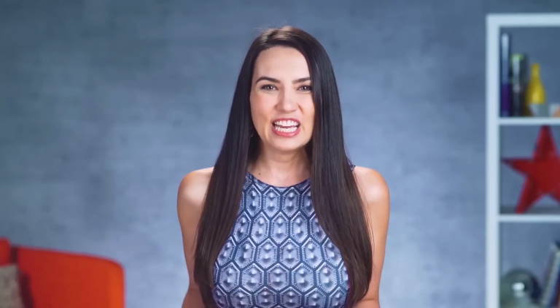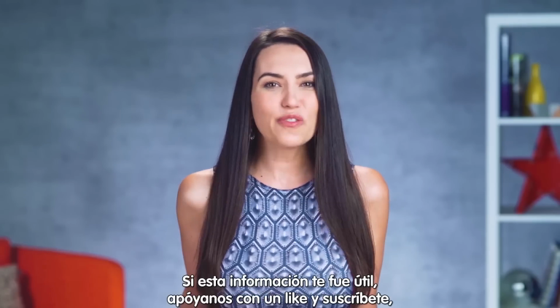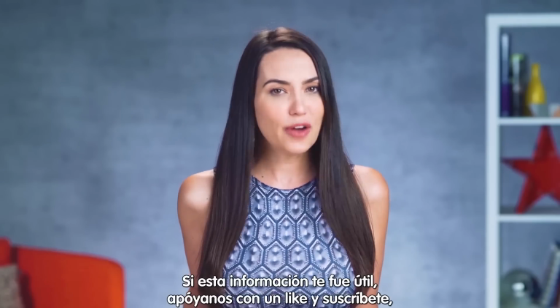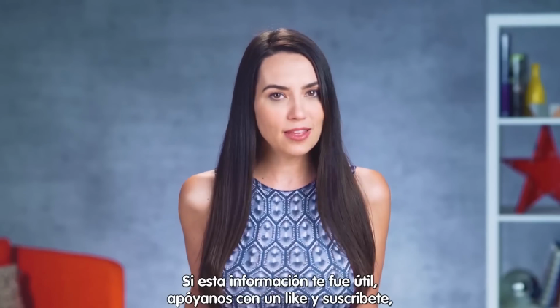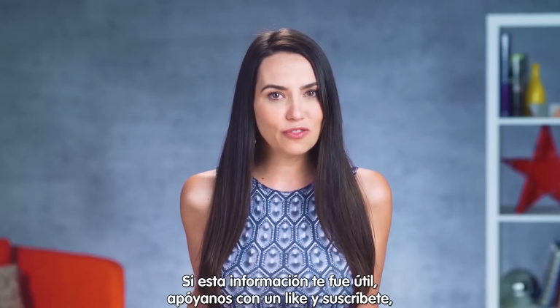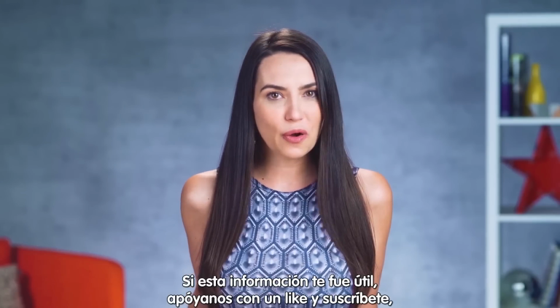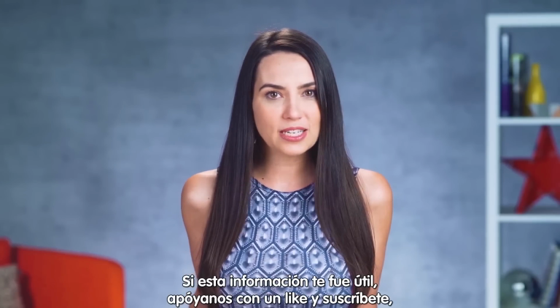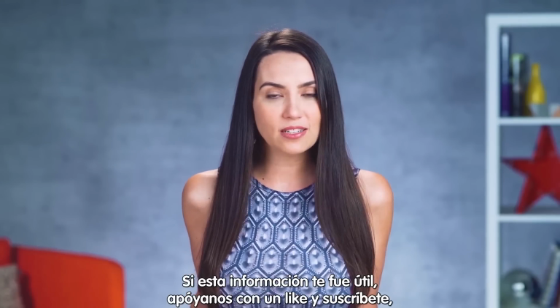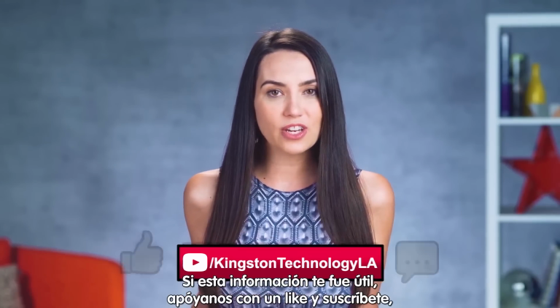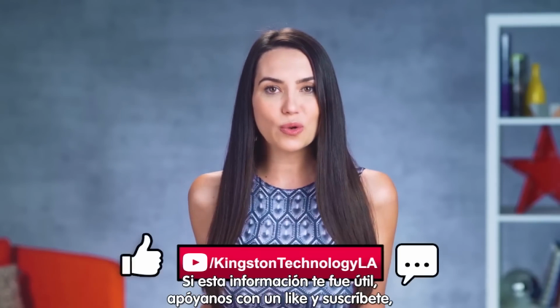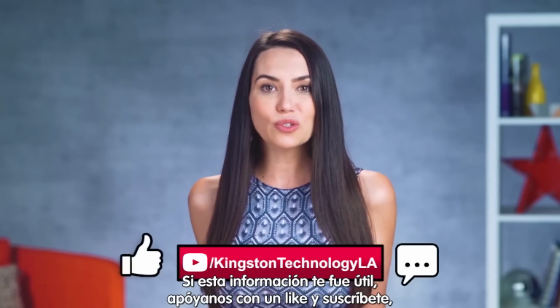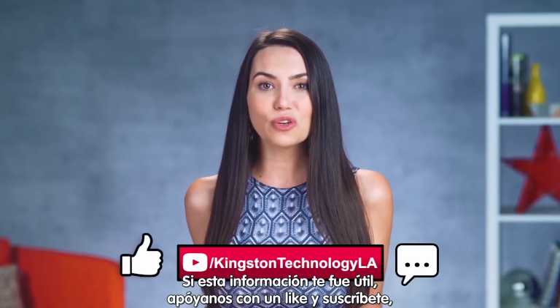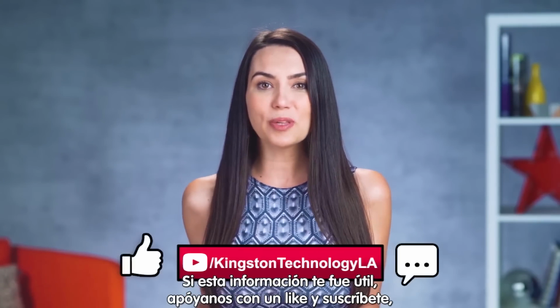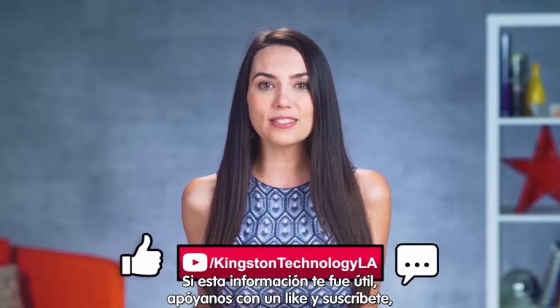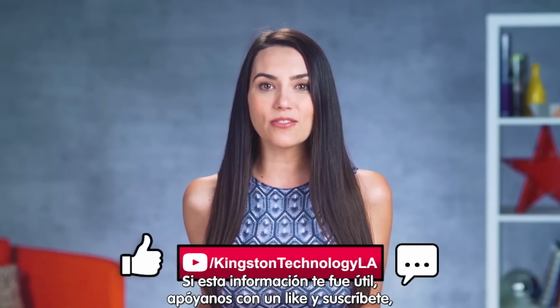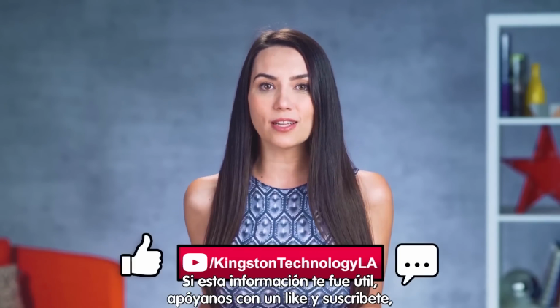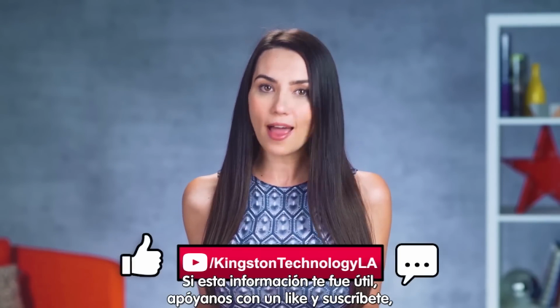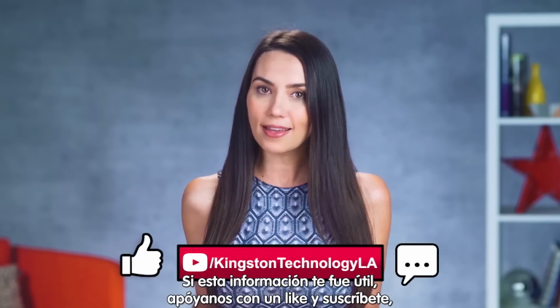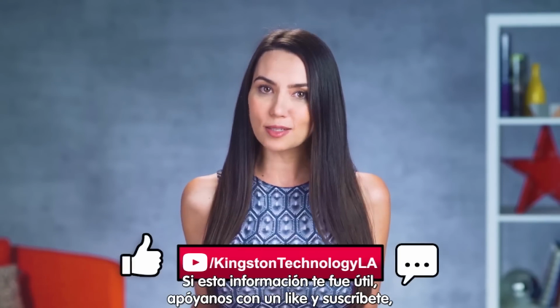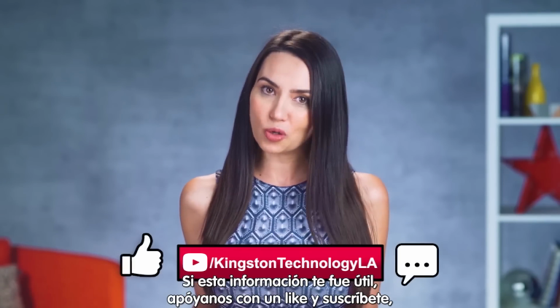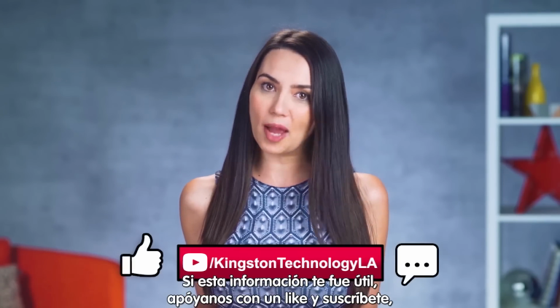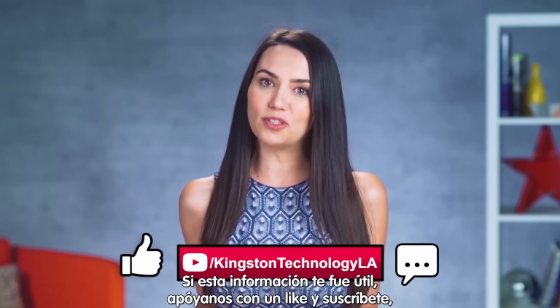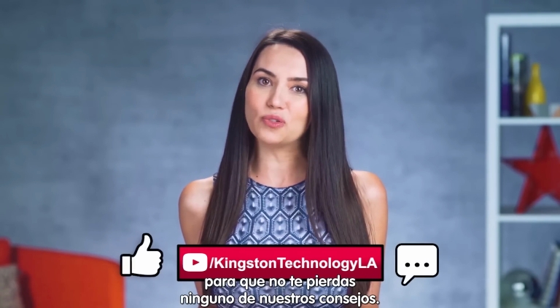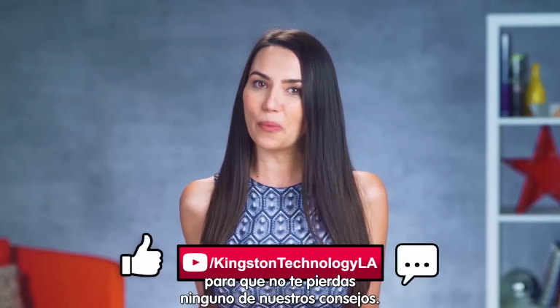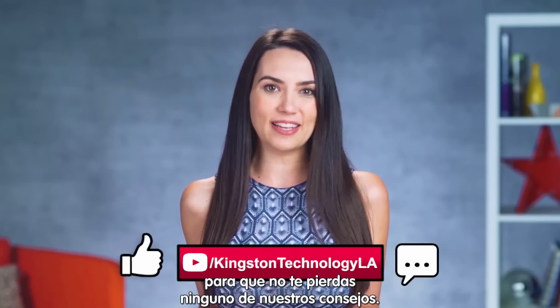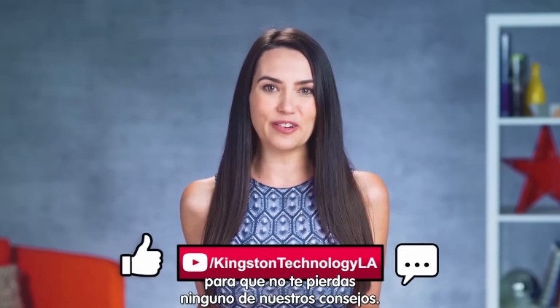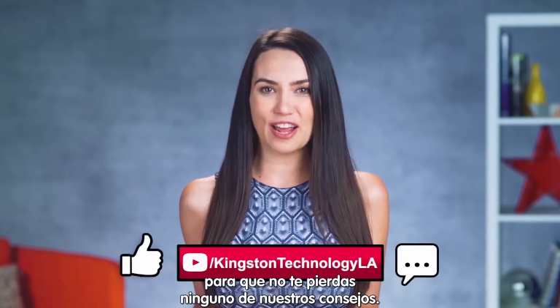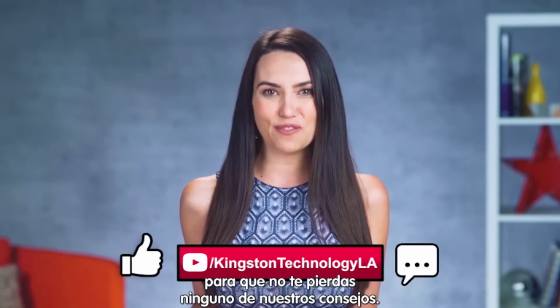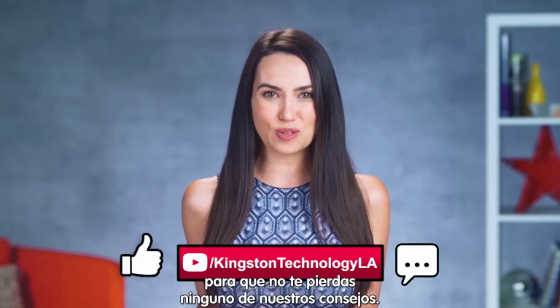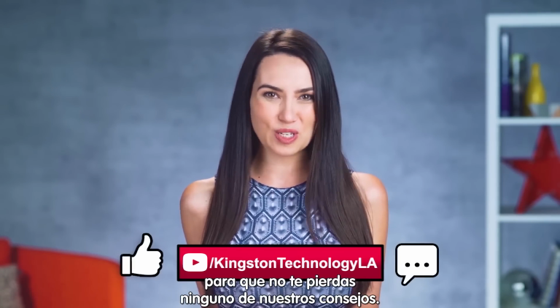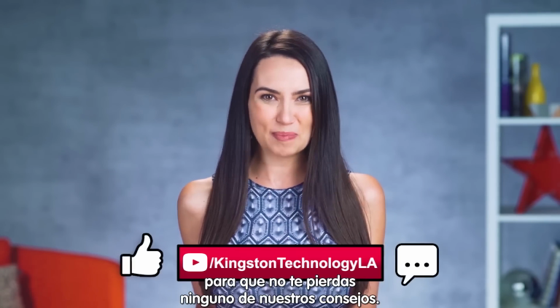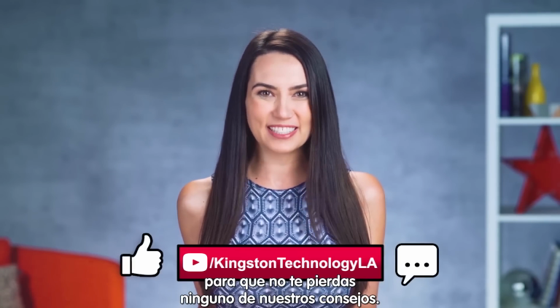If you find the info in today's video useful, please give us a like and subscribe so you don't miss out on any future tips.